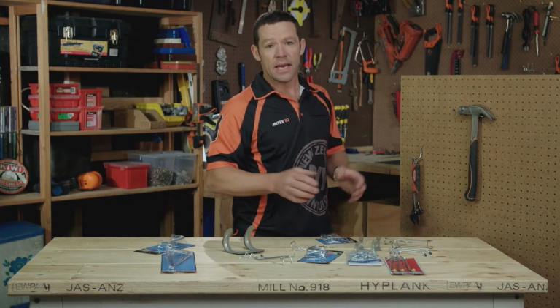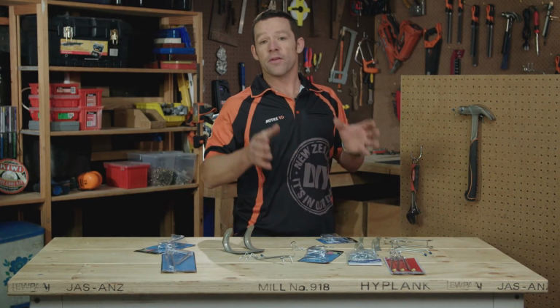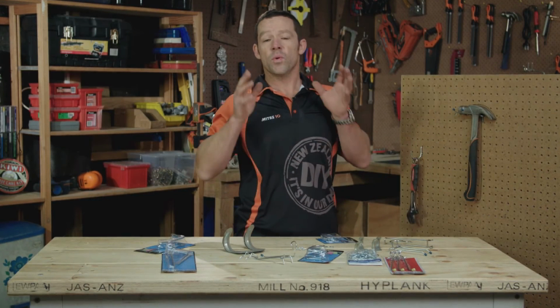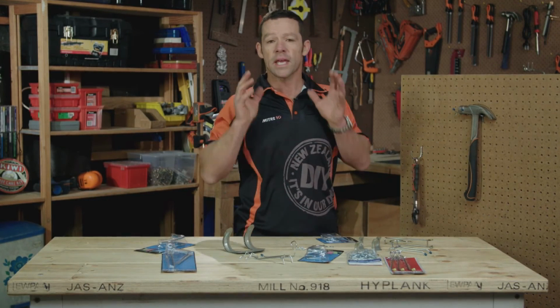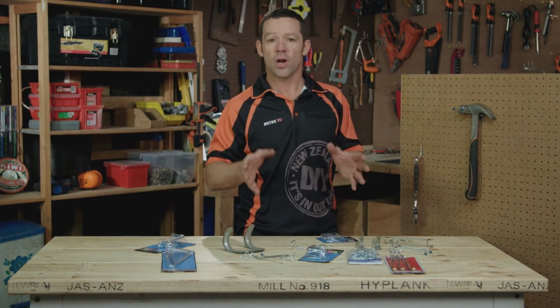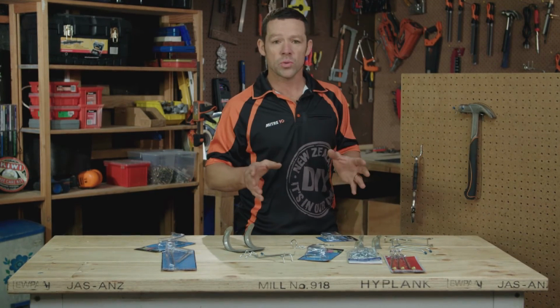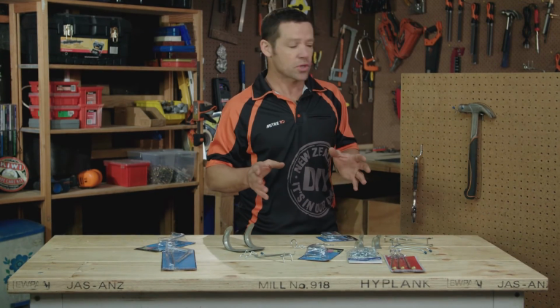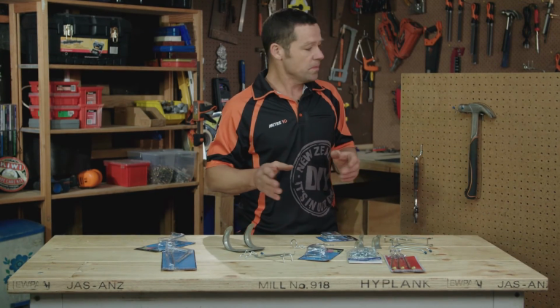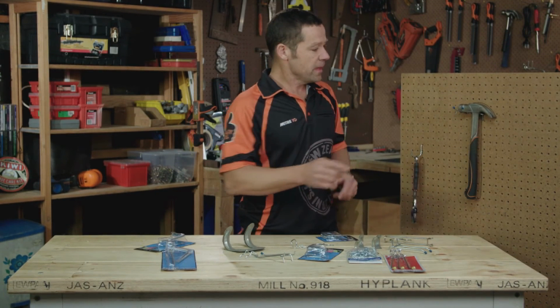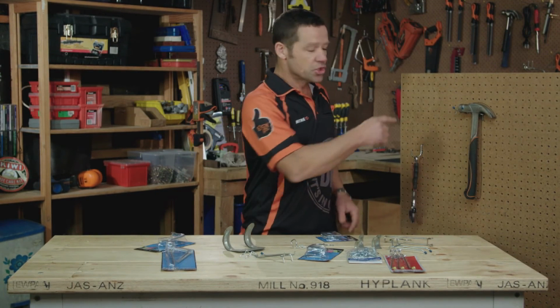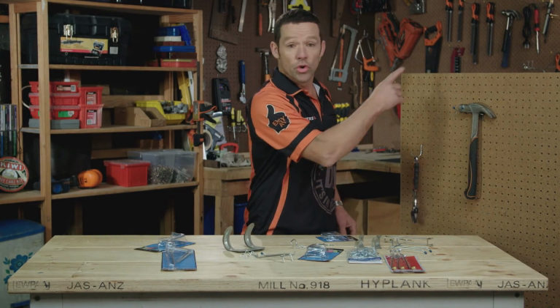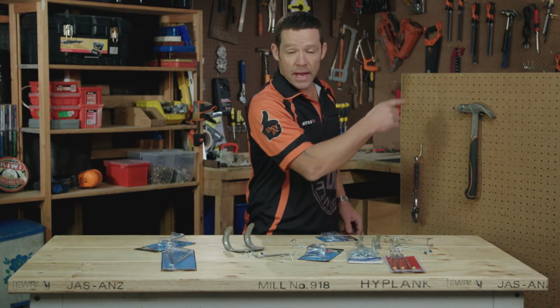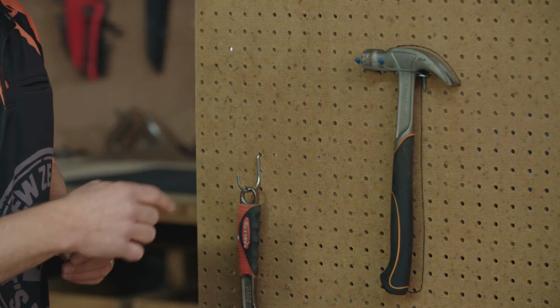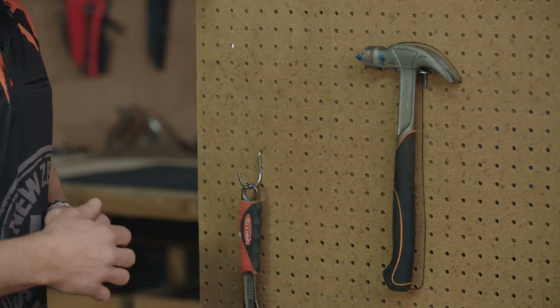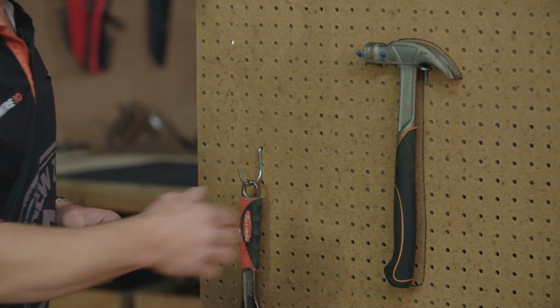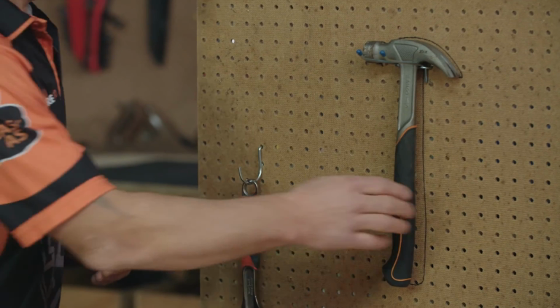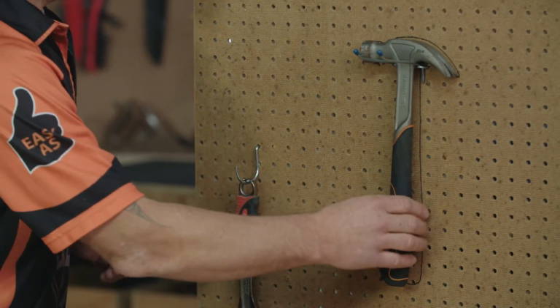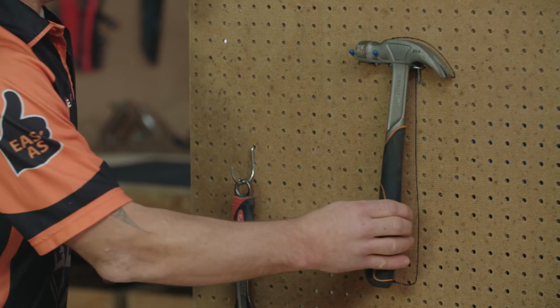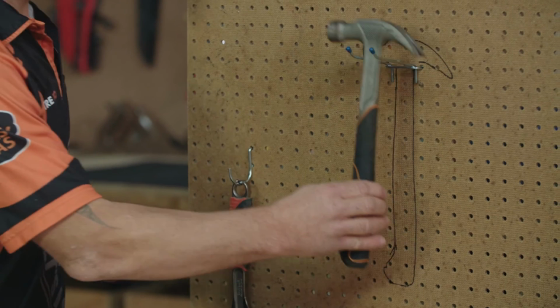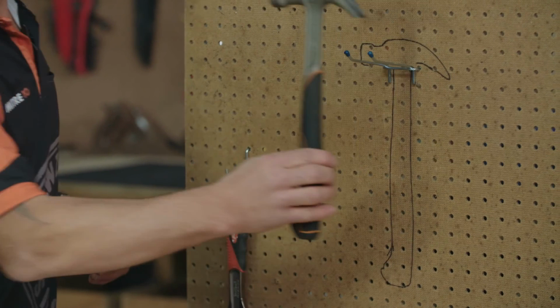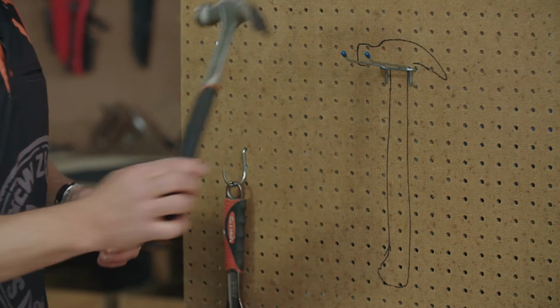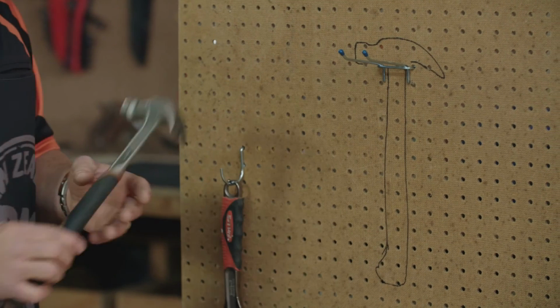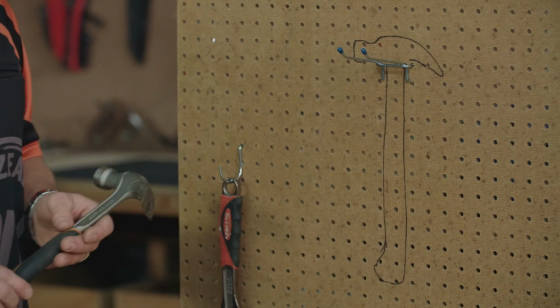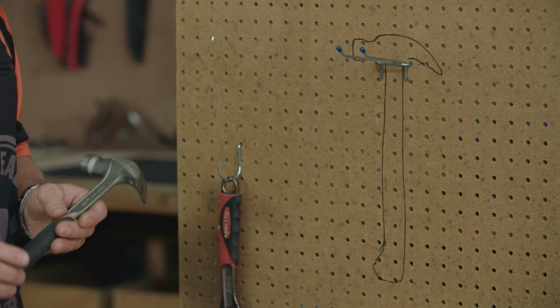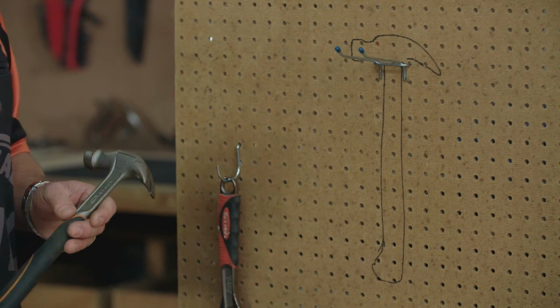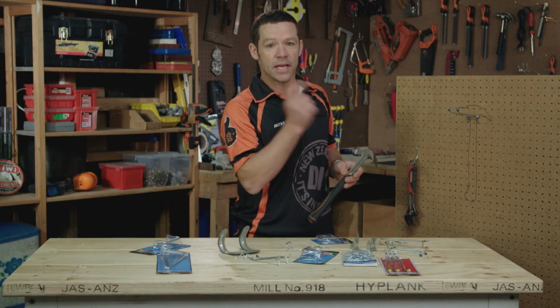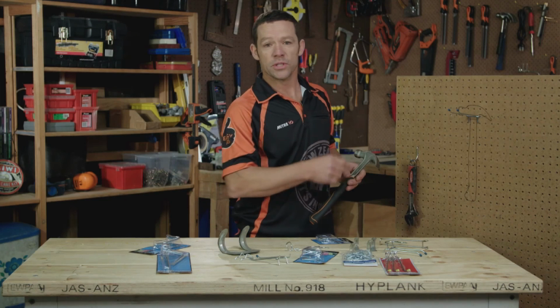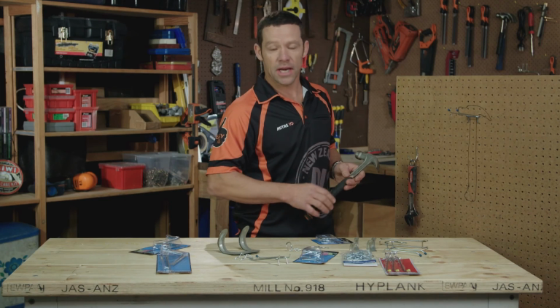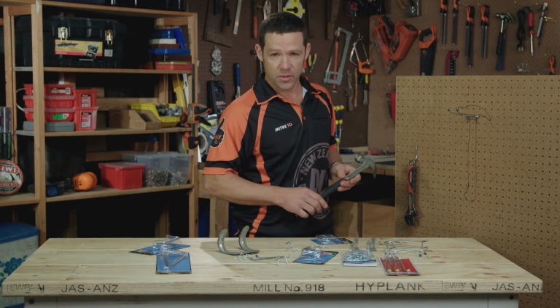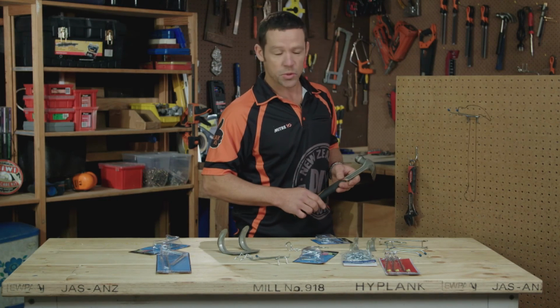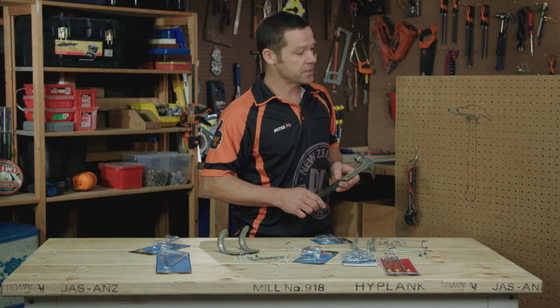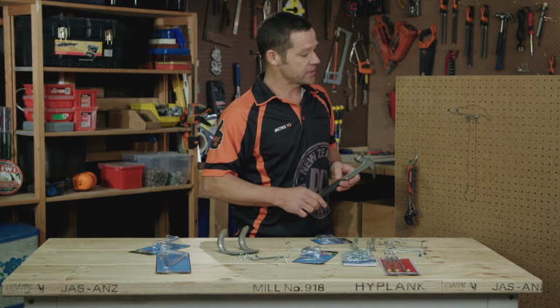Now, if you want to keep it old school, draw around your tool. That way, if it goes walkabout, you know exactly which one is missing.